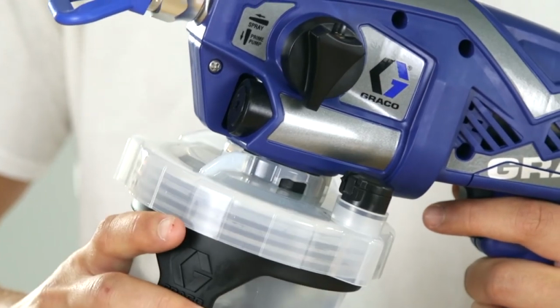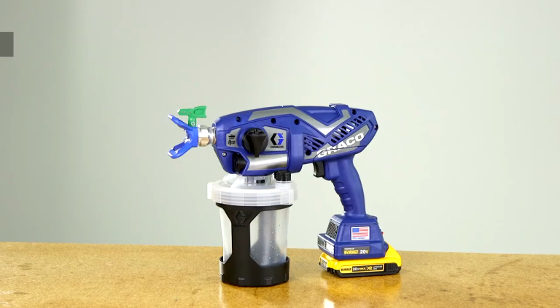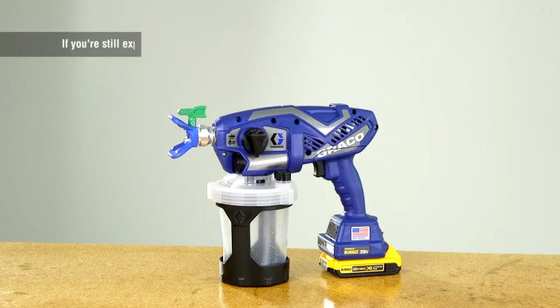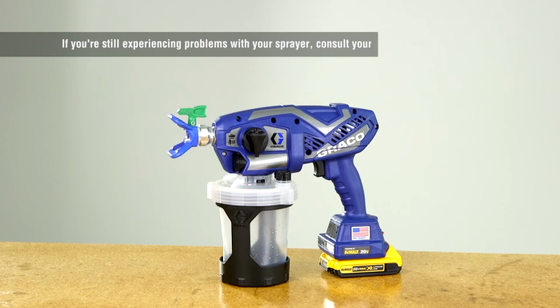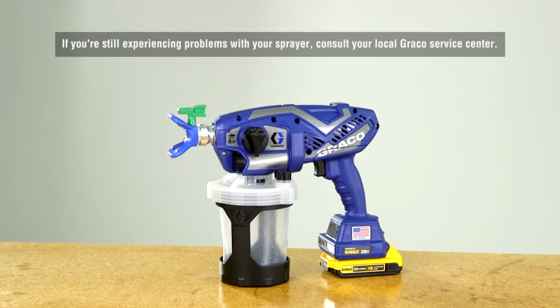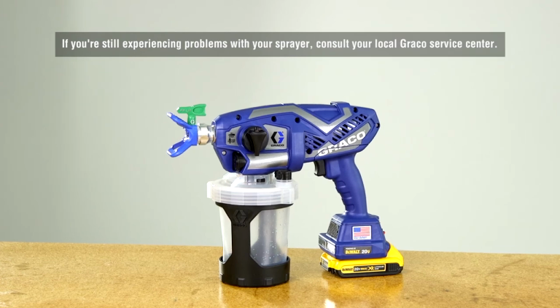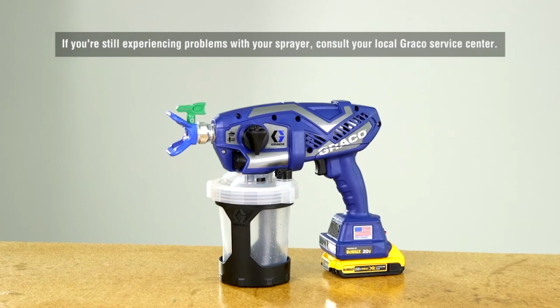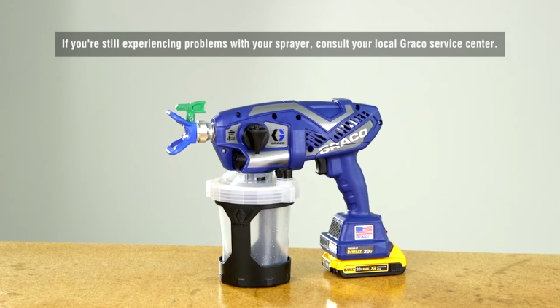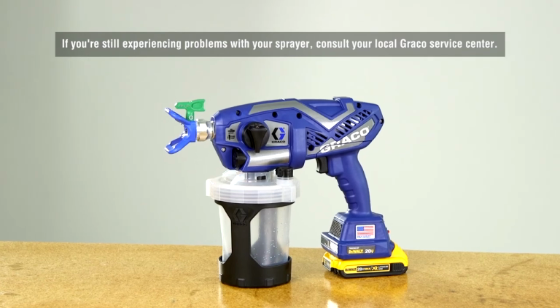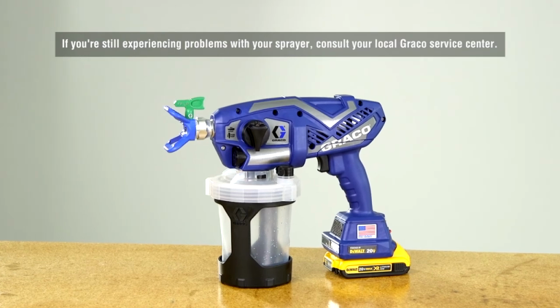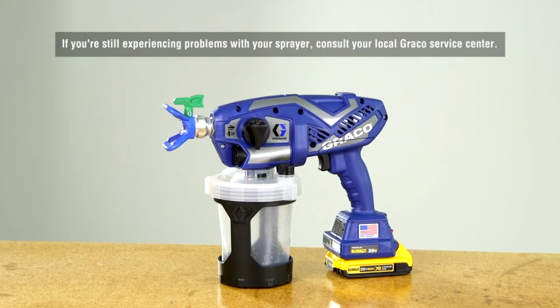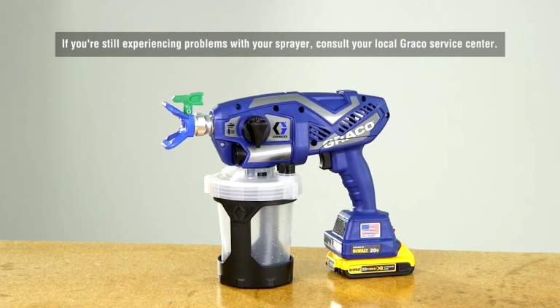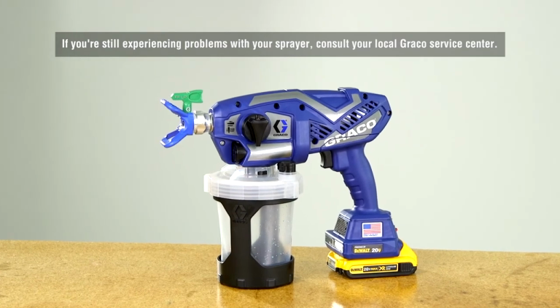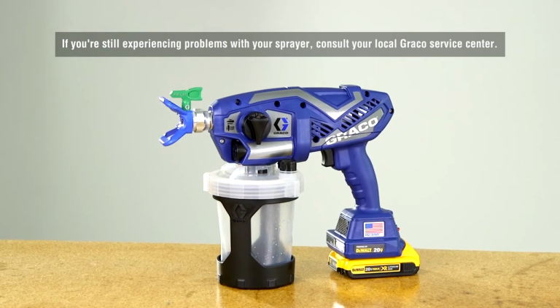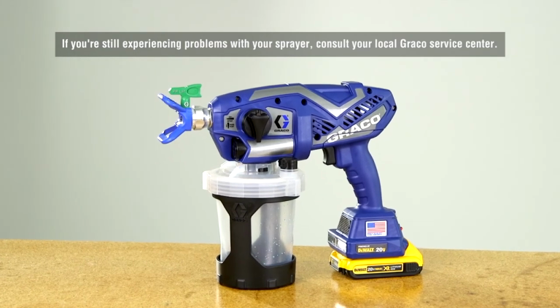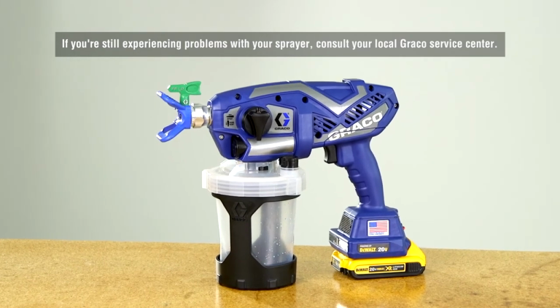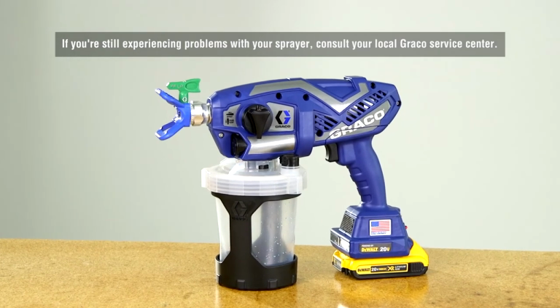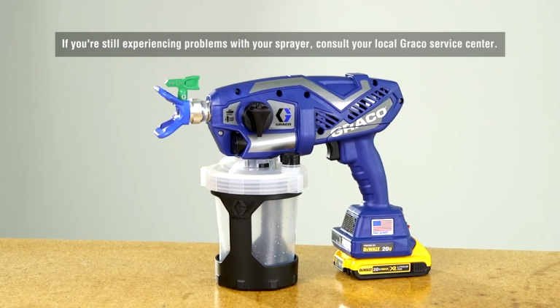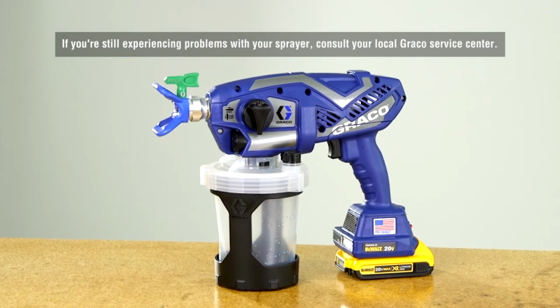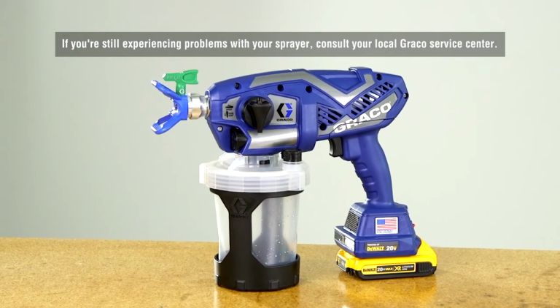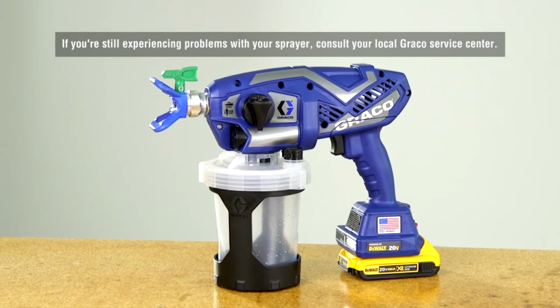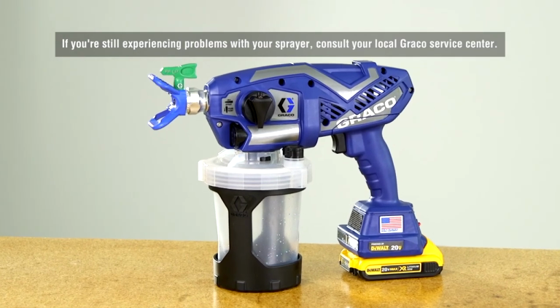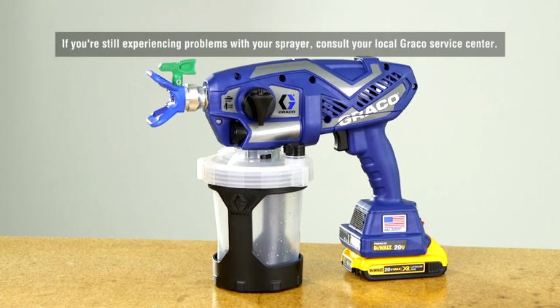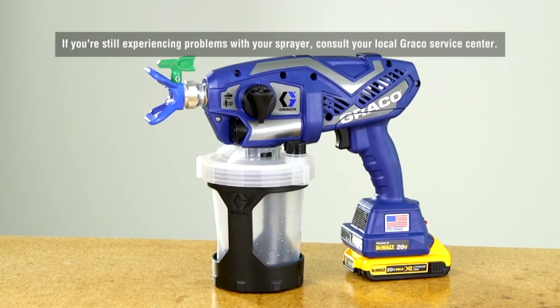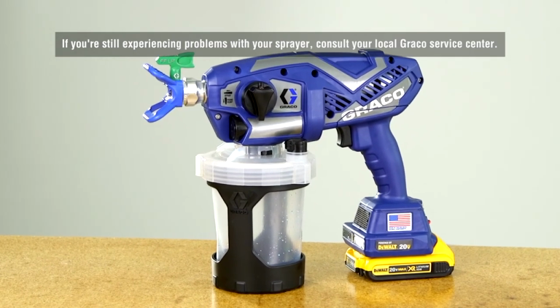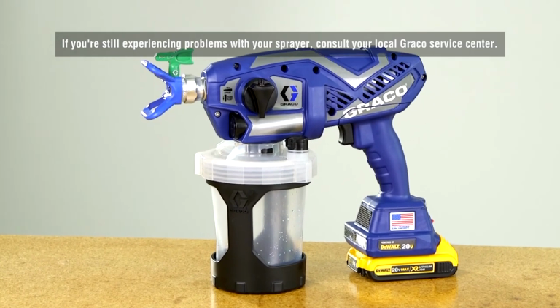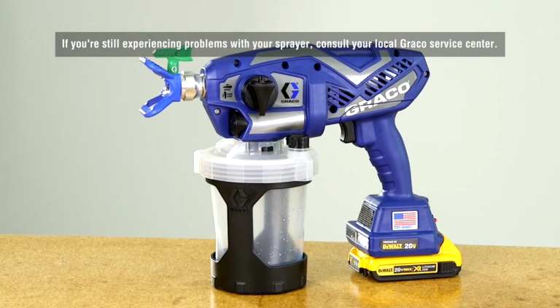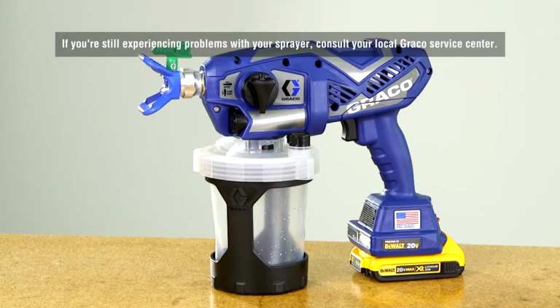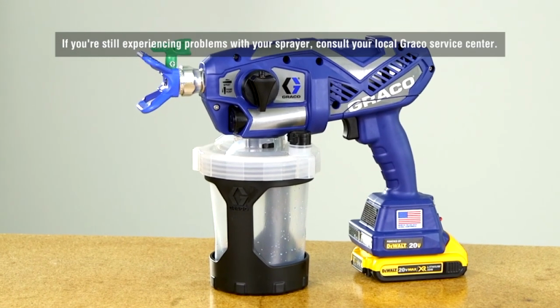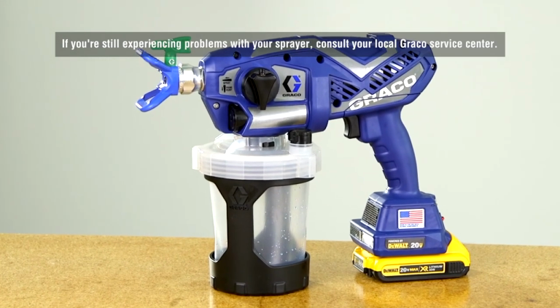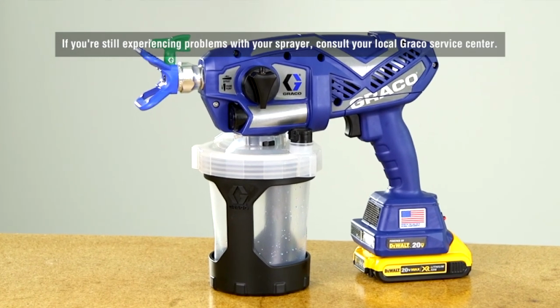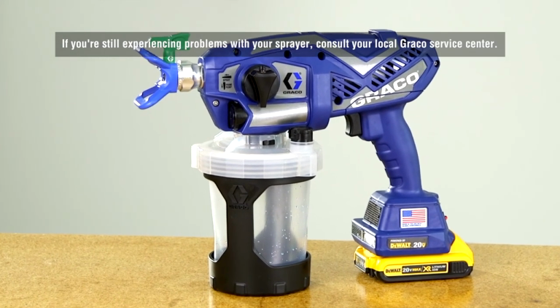If you are still experiencing problems with your sprayer, consult your local Graco Service Center.